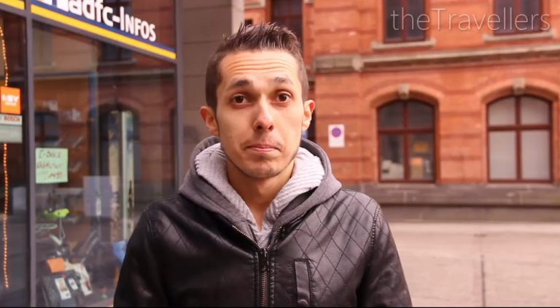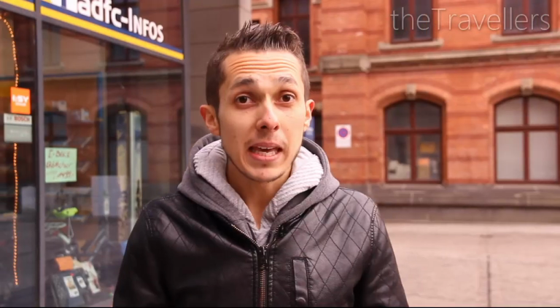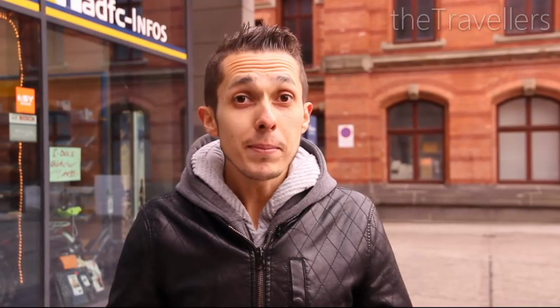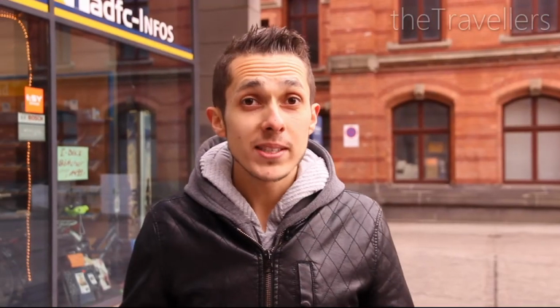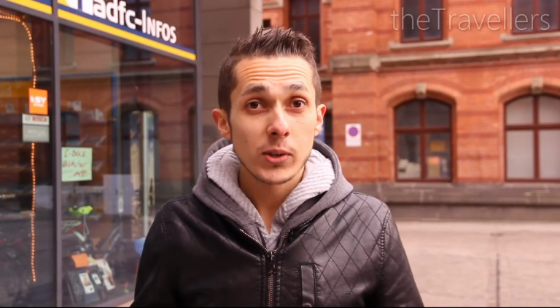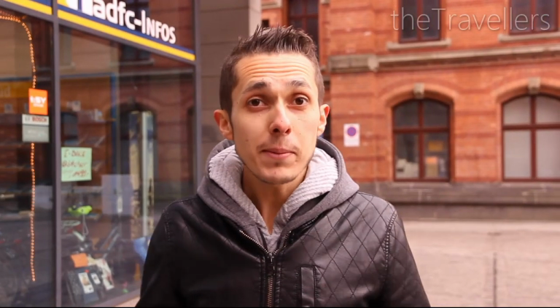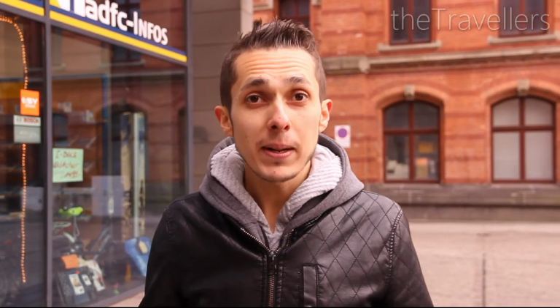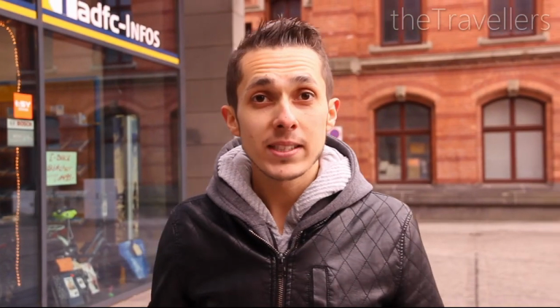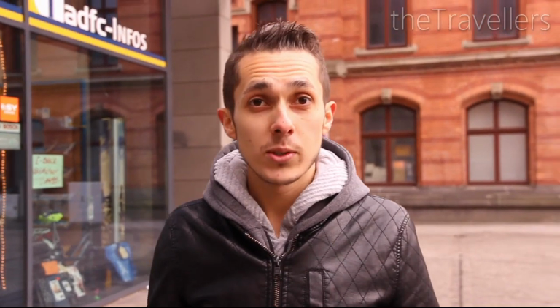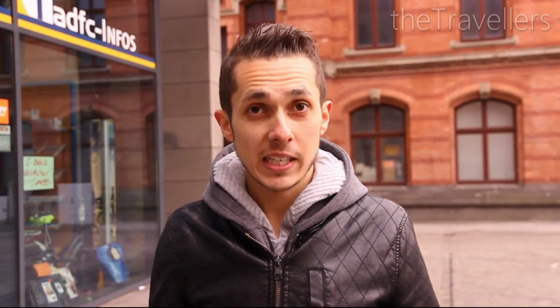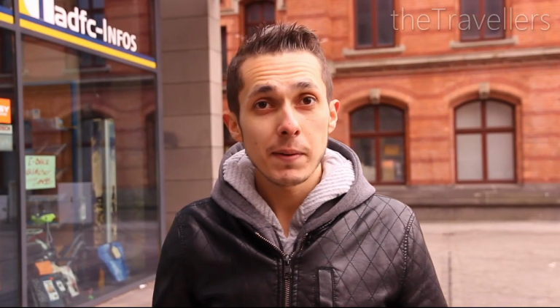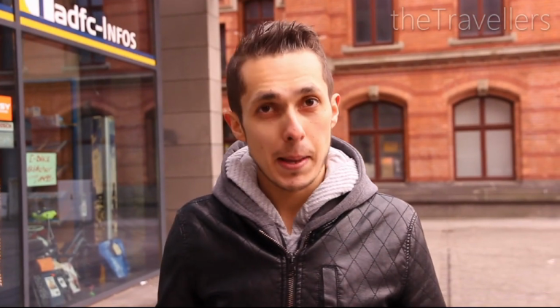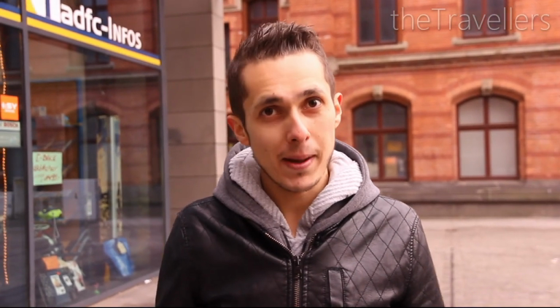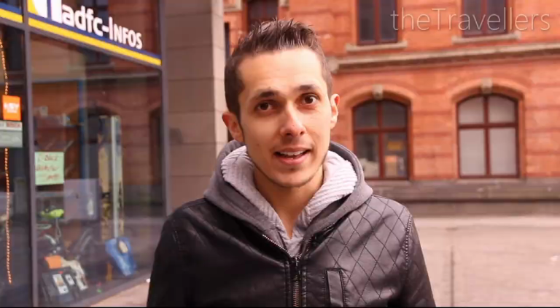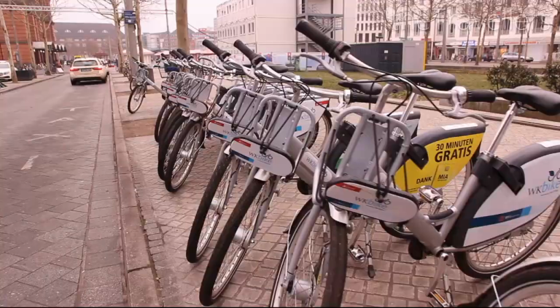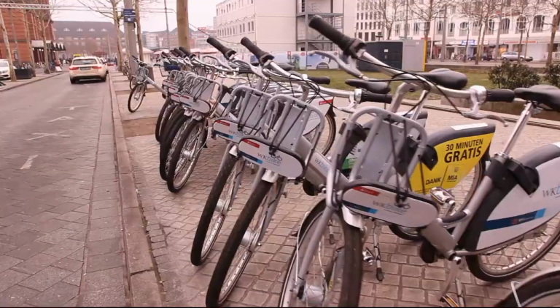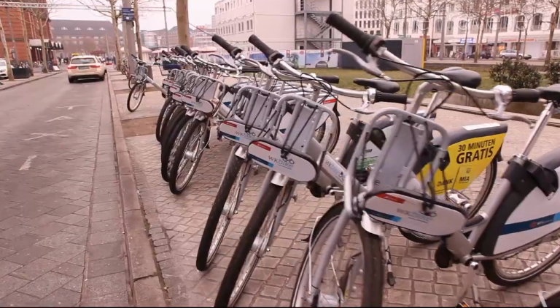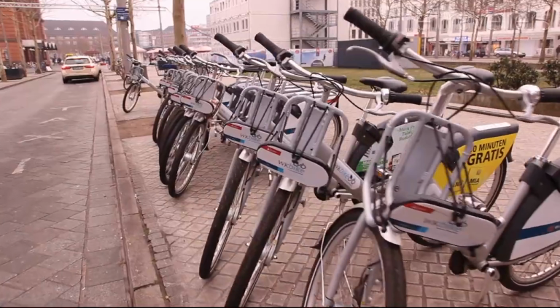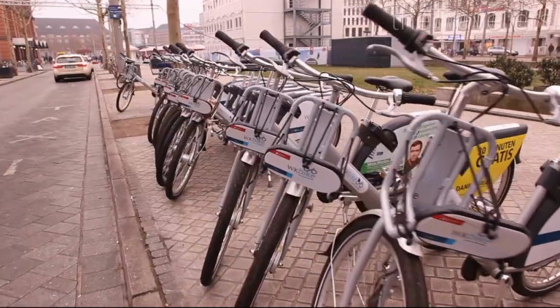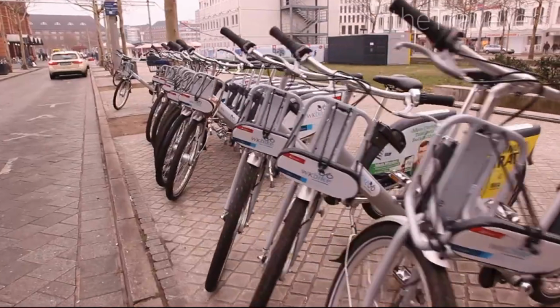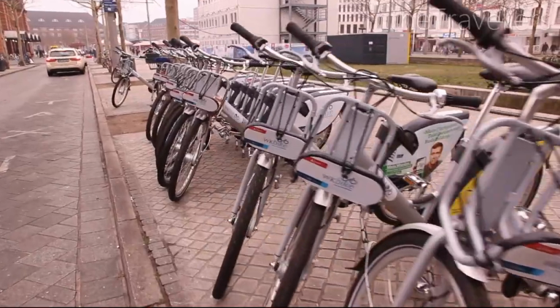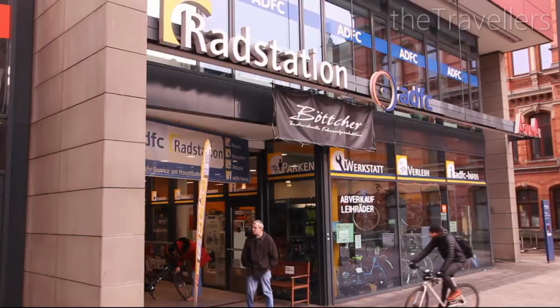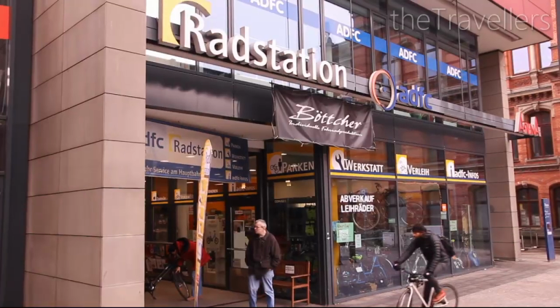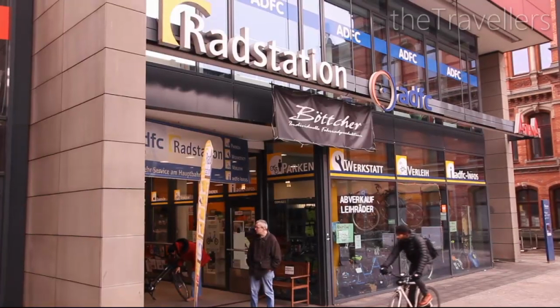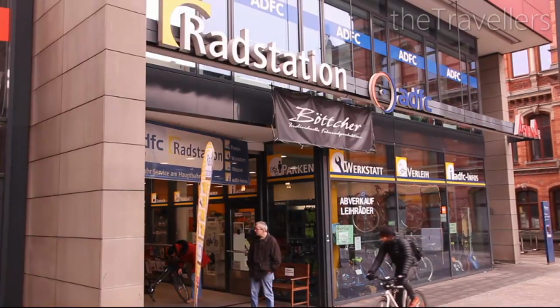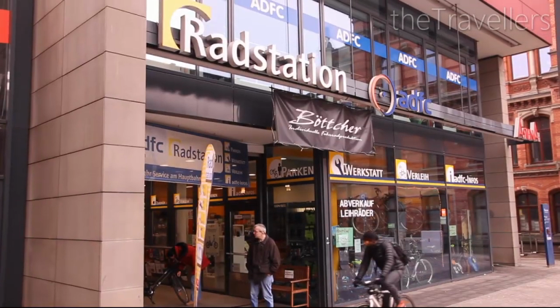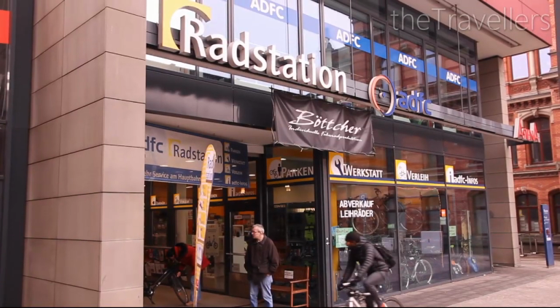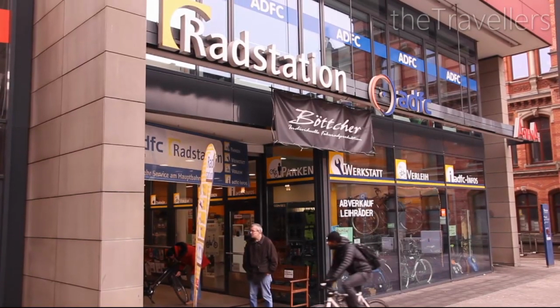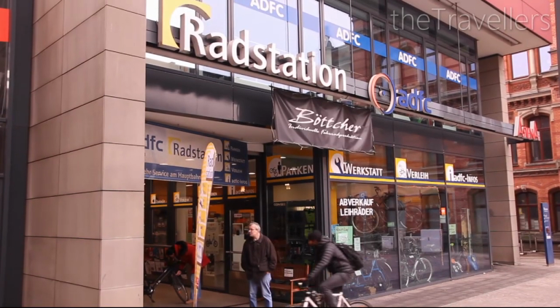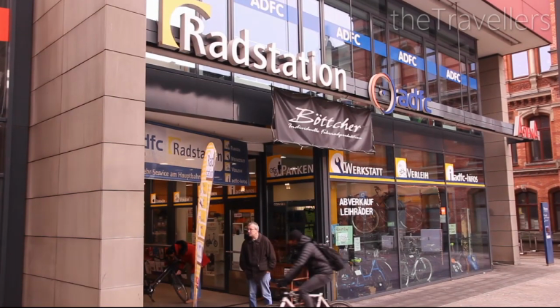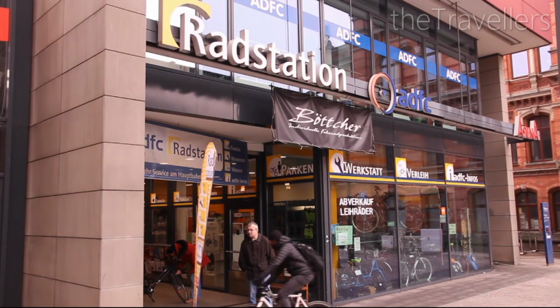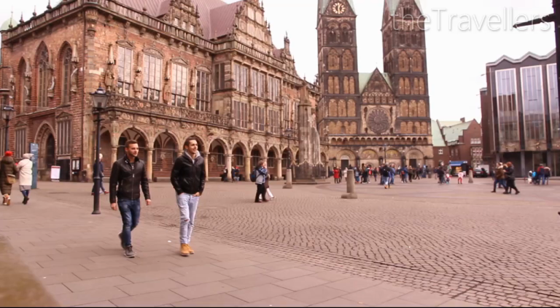Bremen is a great place to discover by bike. At the main station you can rent a bike for little money.